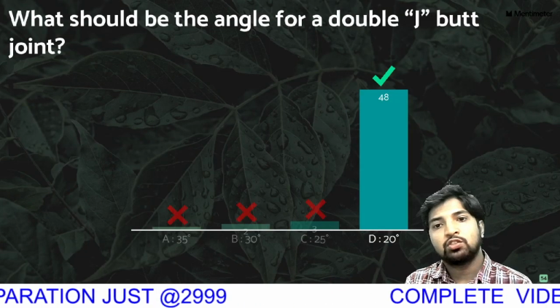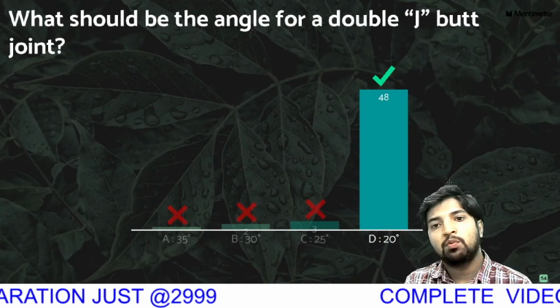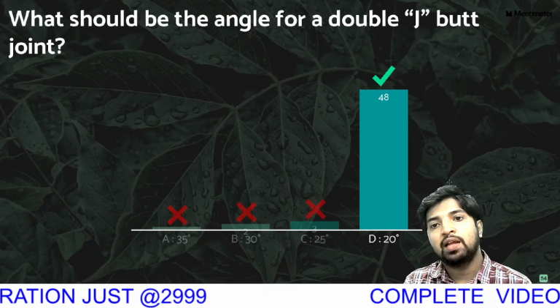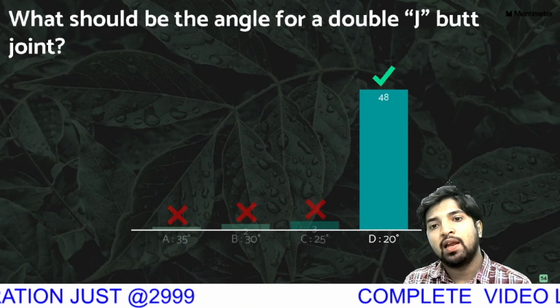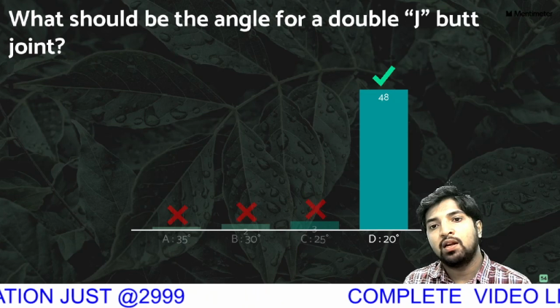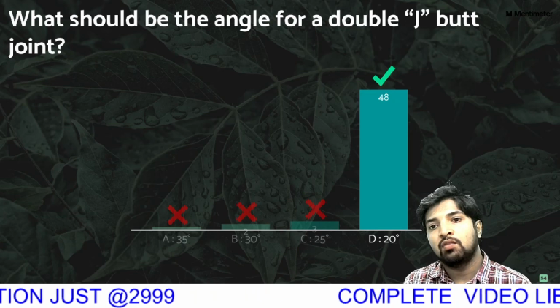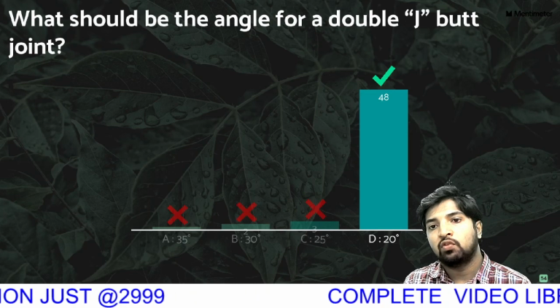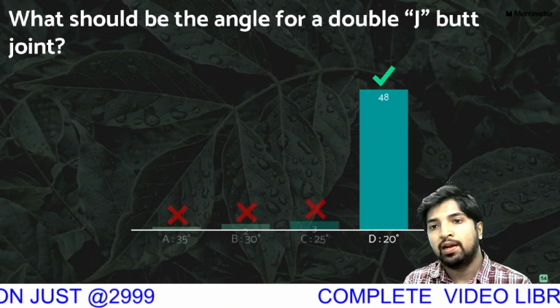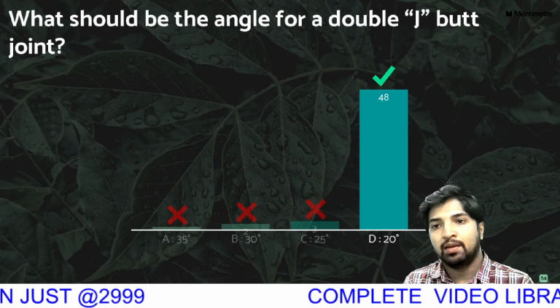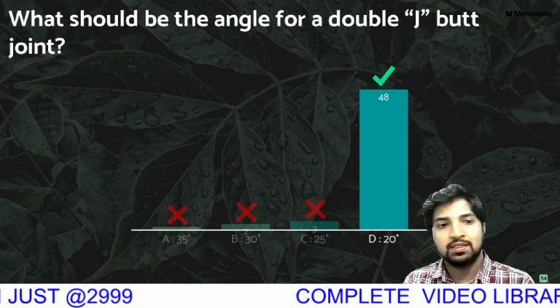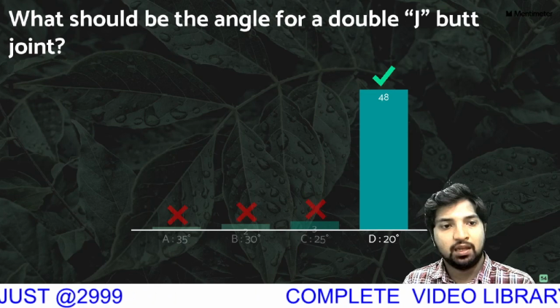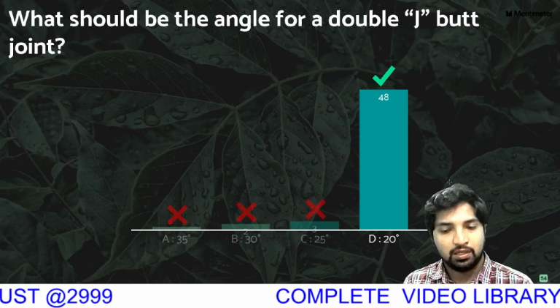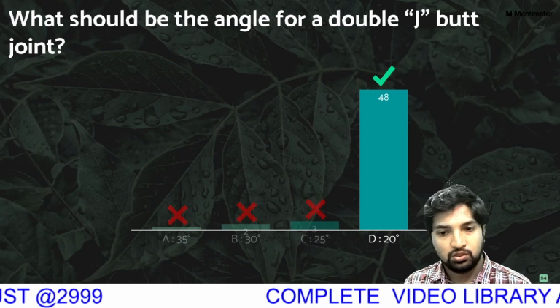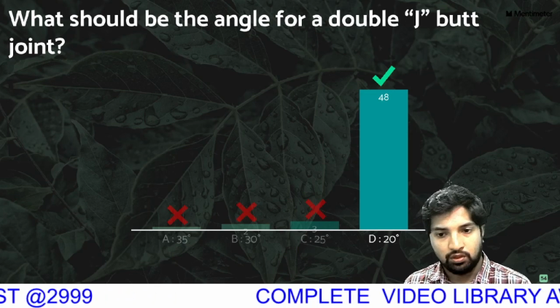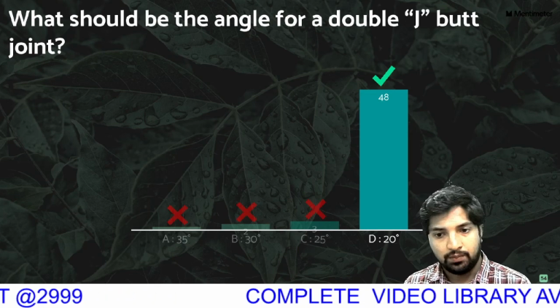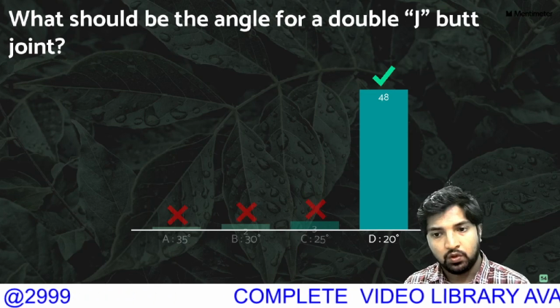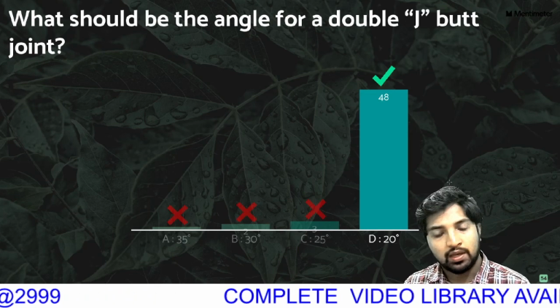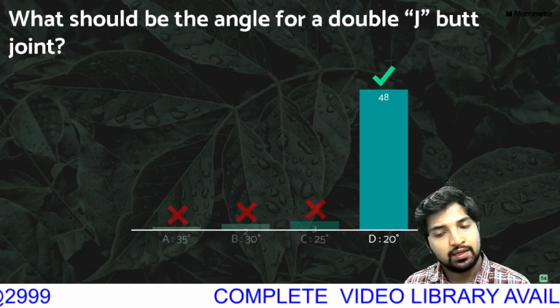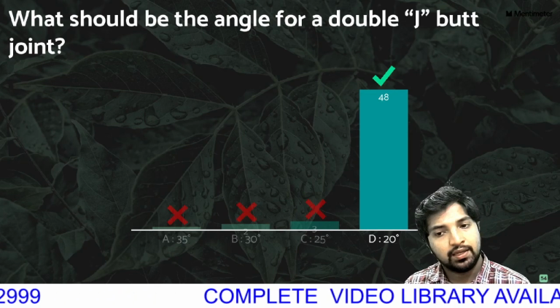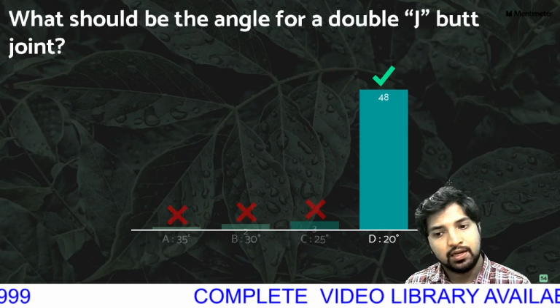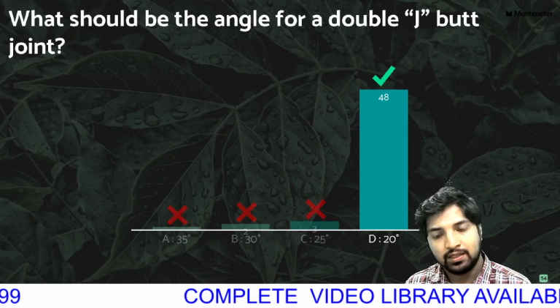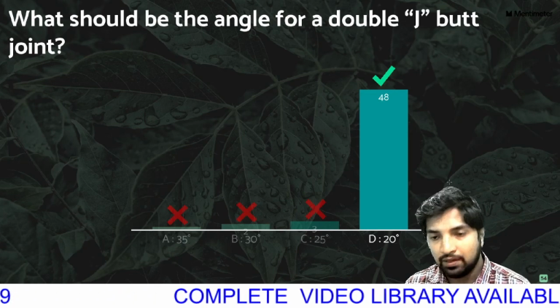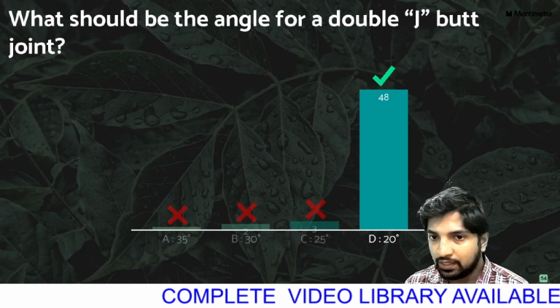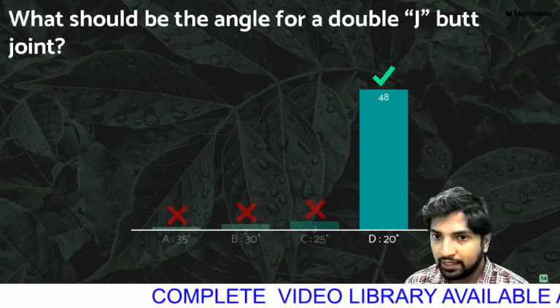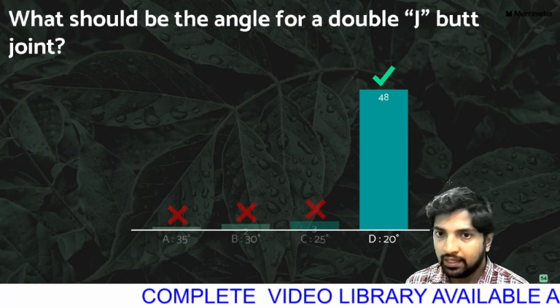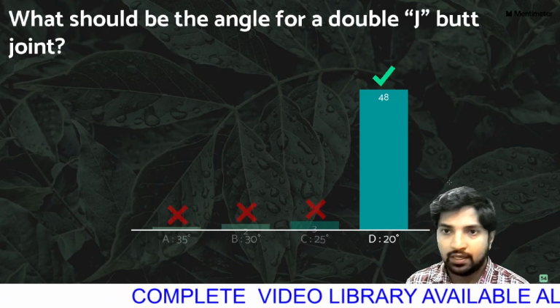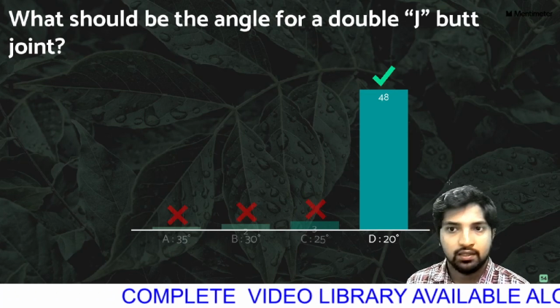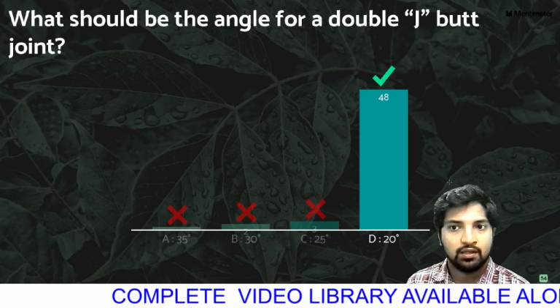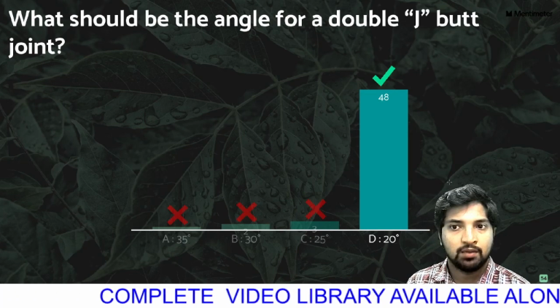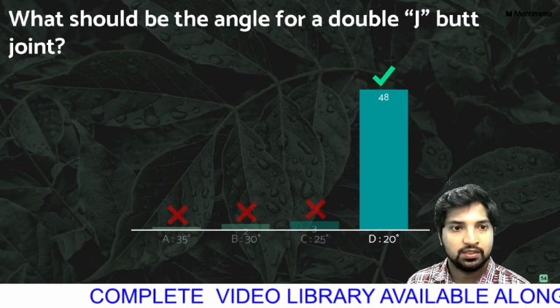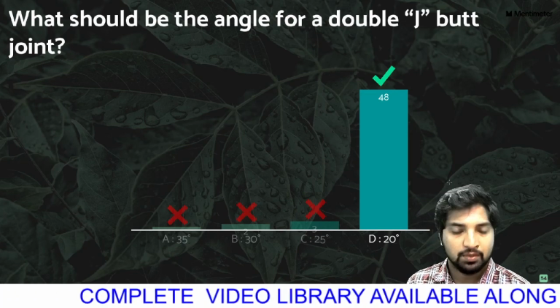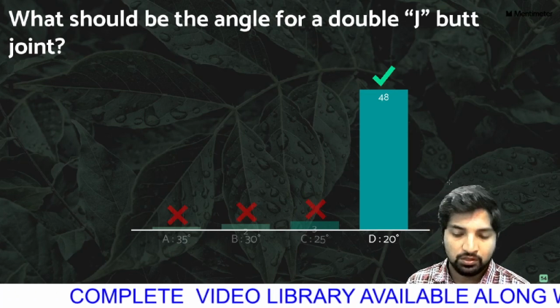What should be the angle for a double J butt joint? The degree is the angle of the double J butt joint.